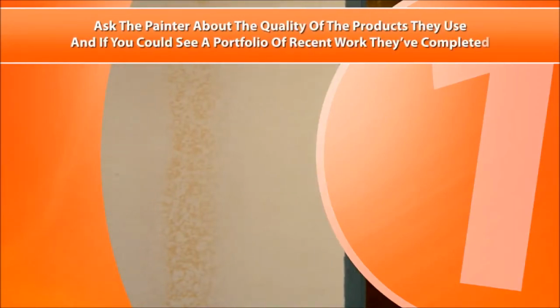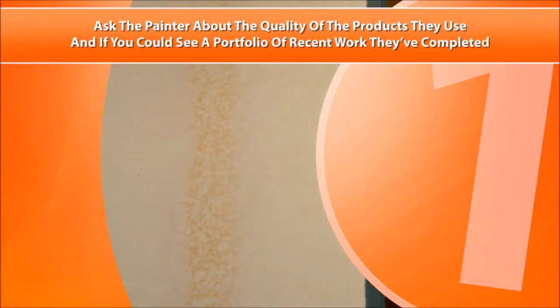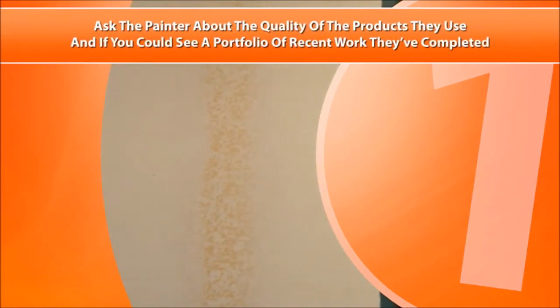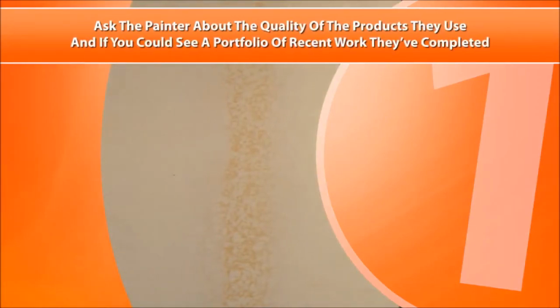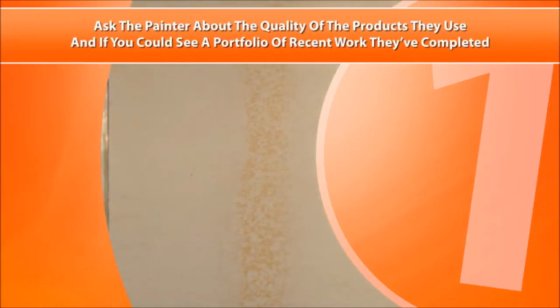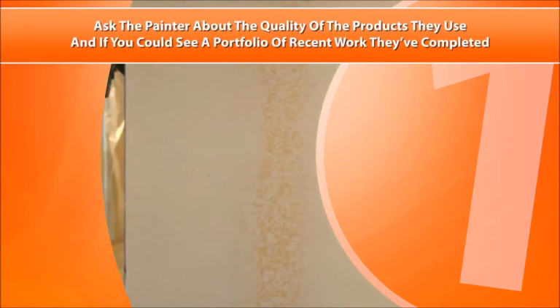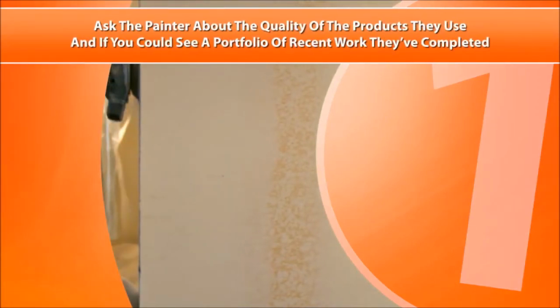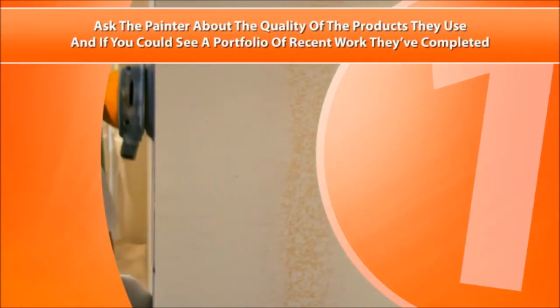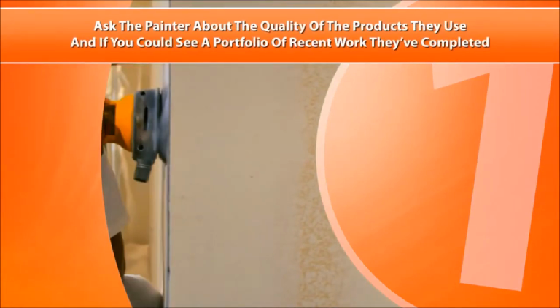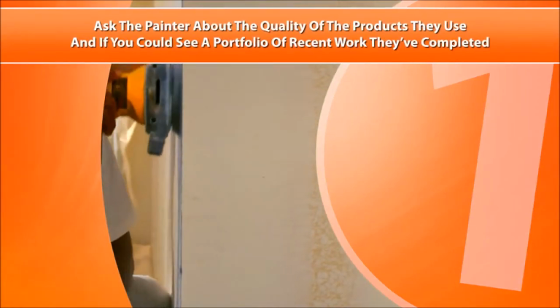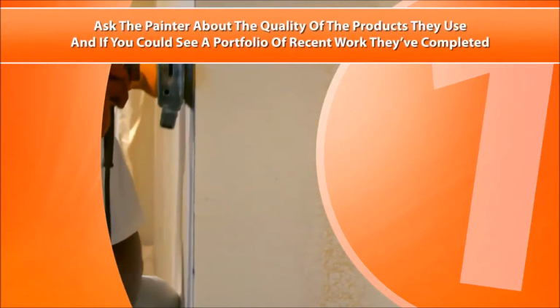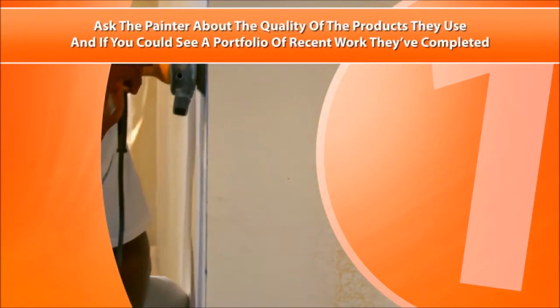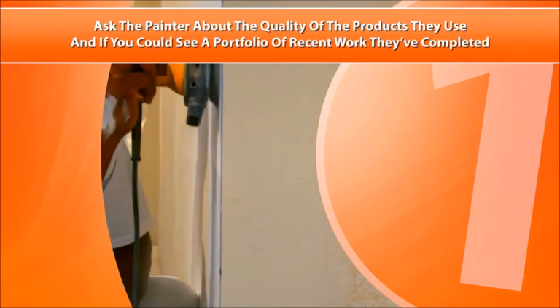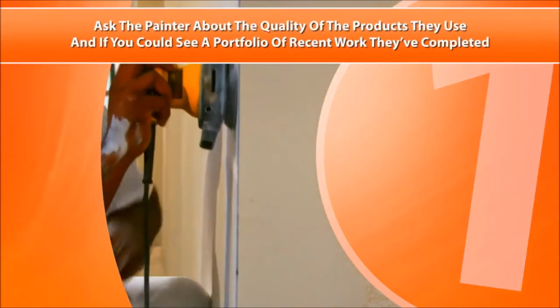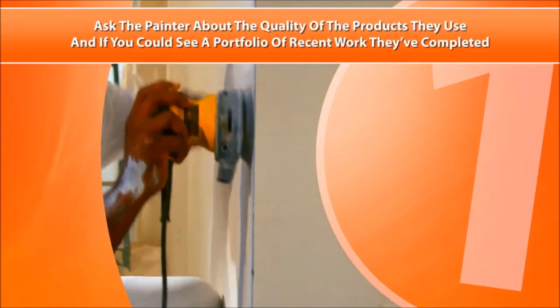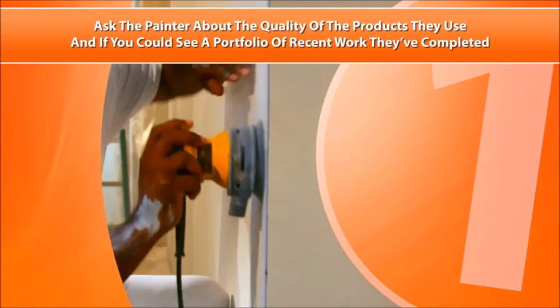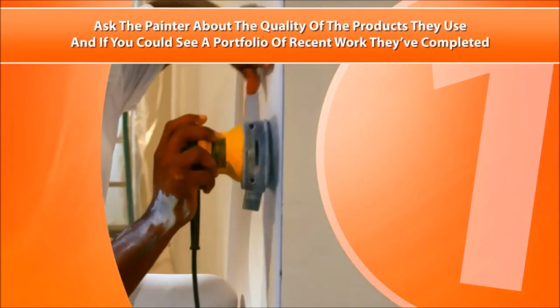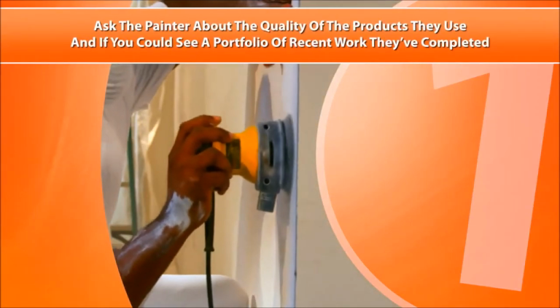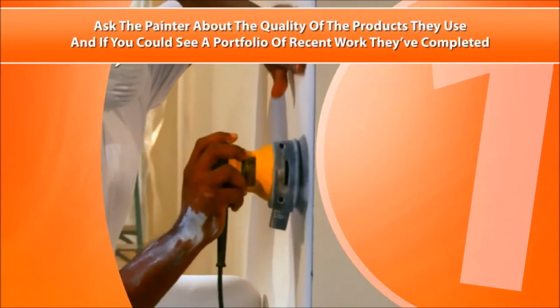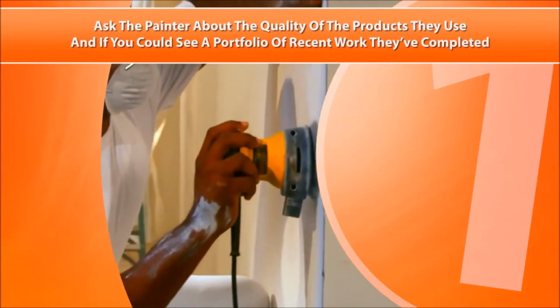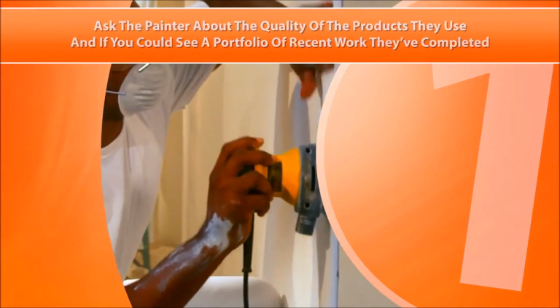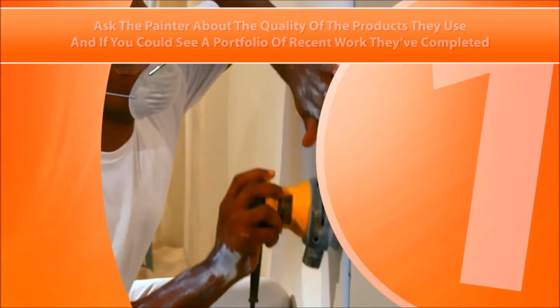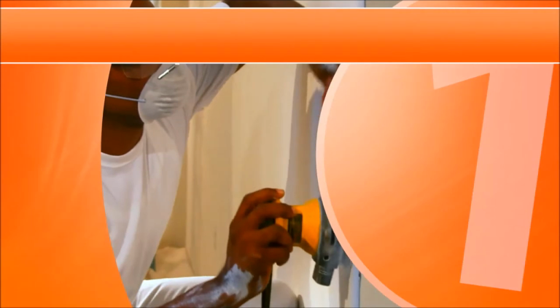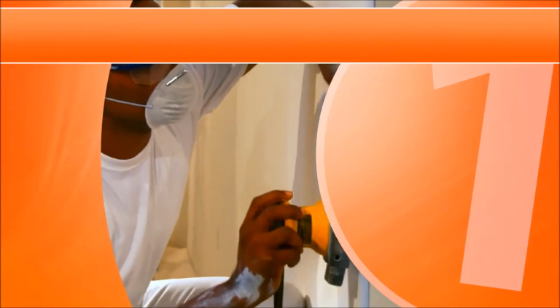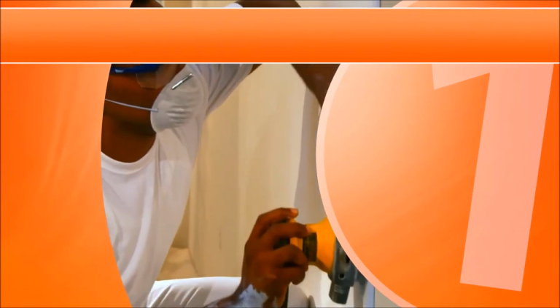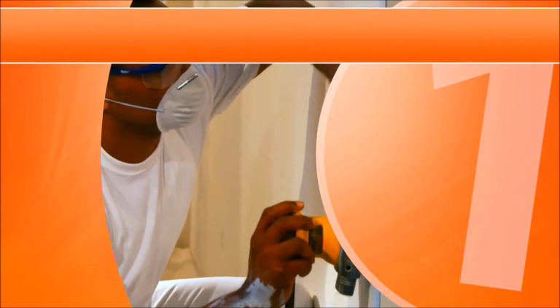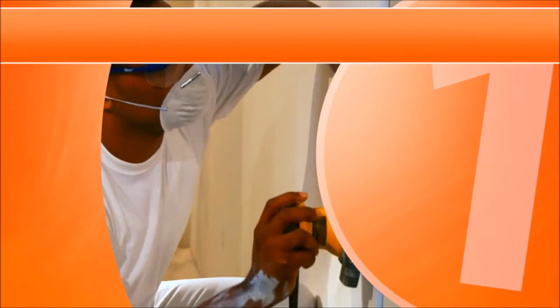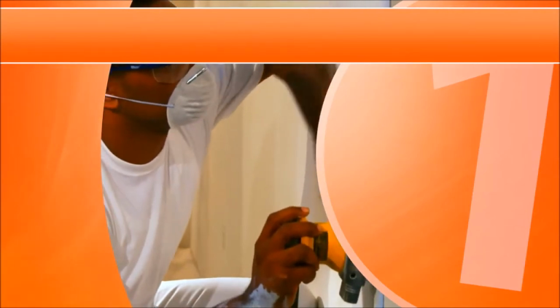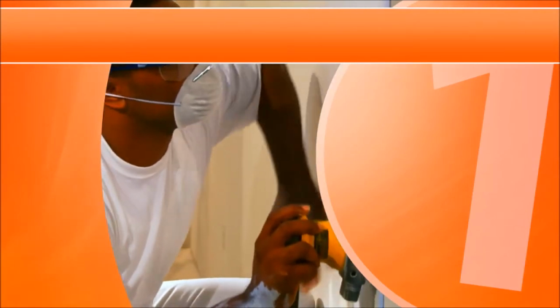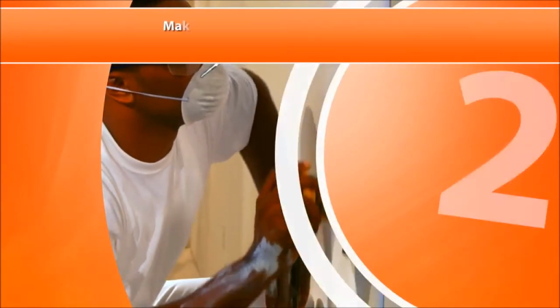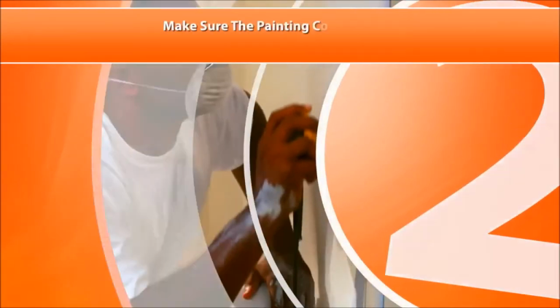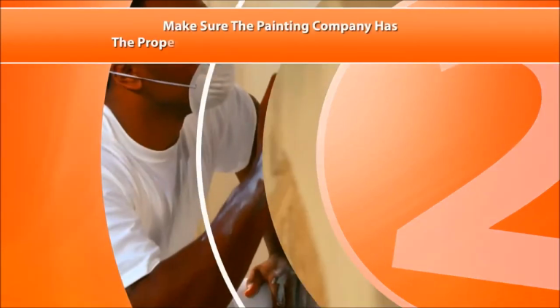Tip 1. Ask the painter about the quality of the products they use, and if you could see a portfolio of recent work they've completed.